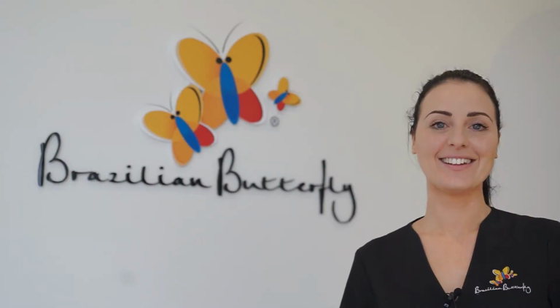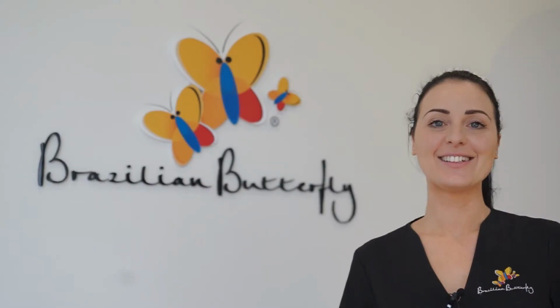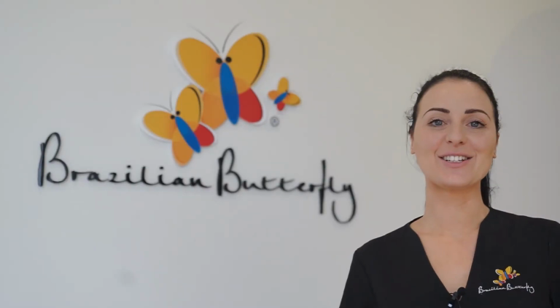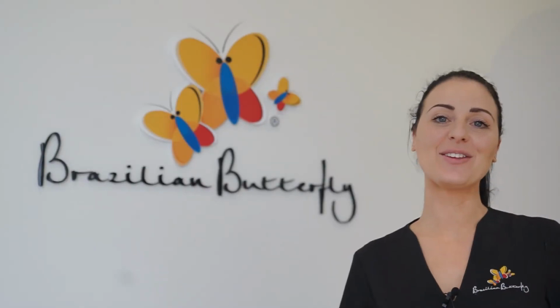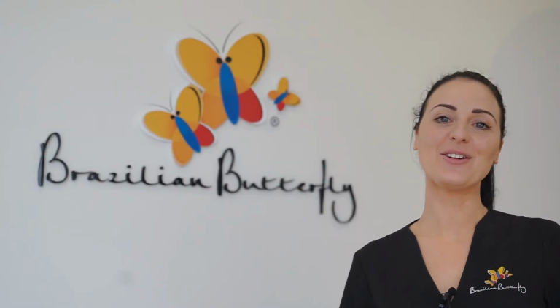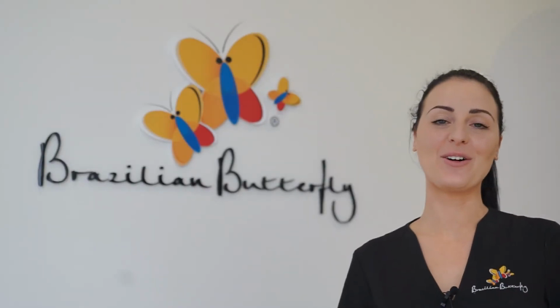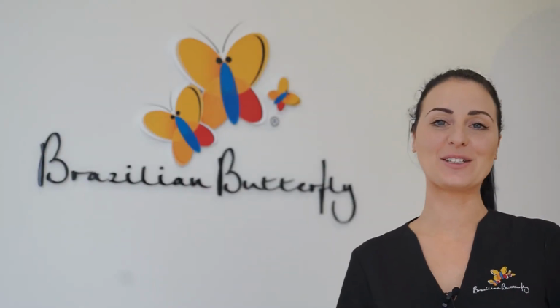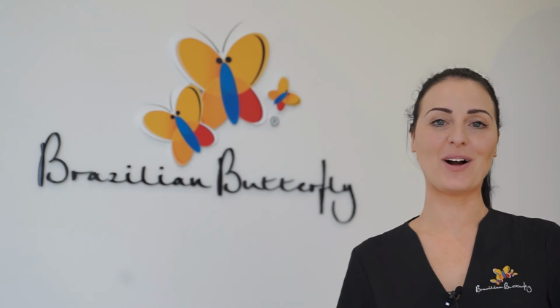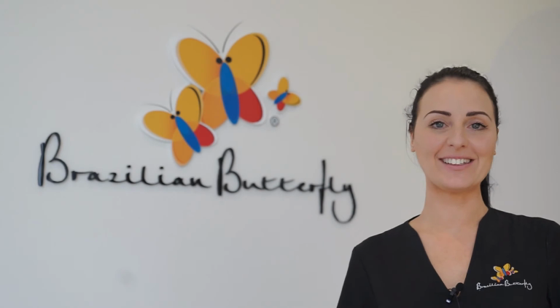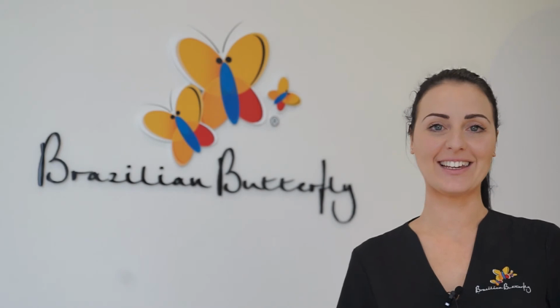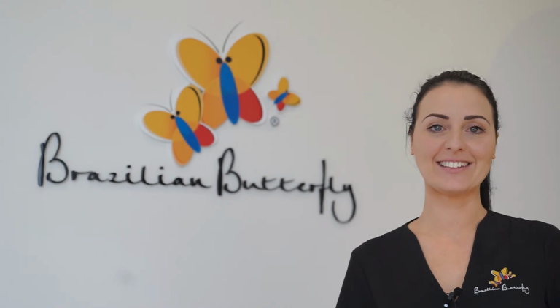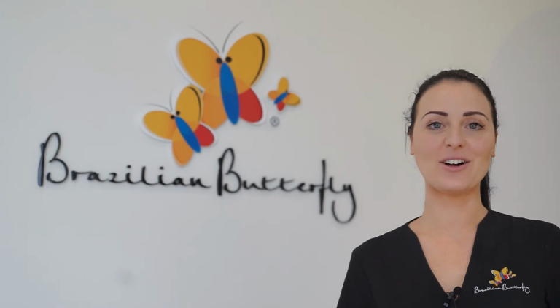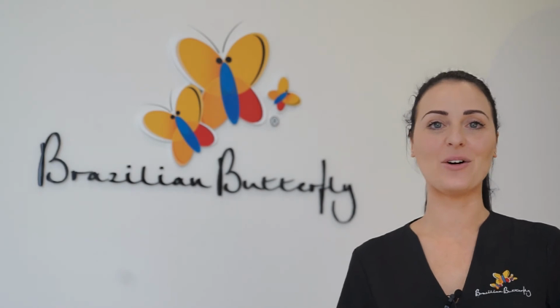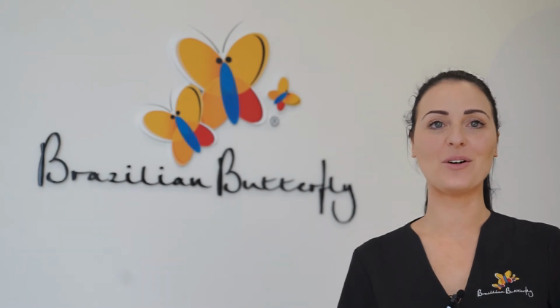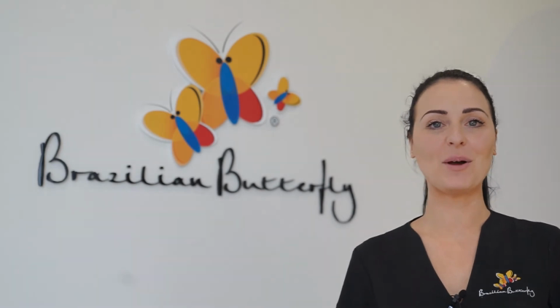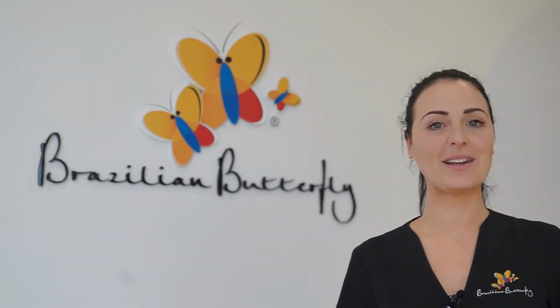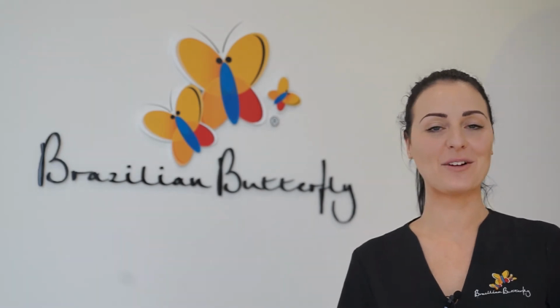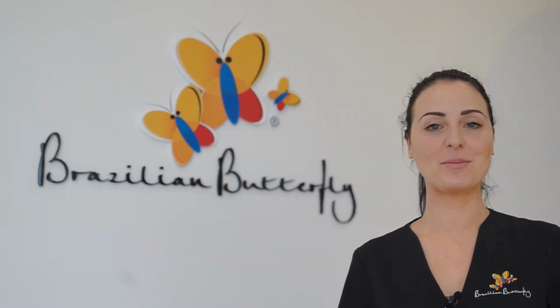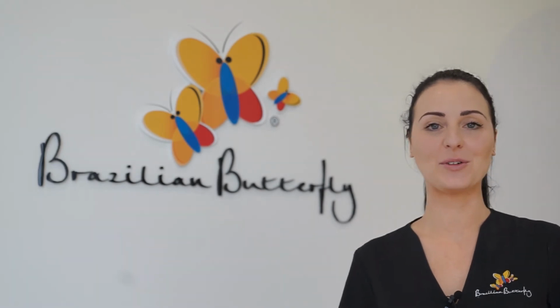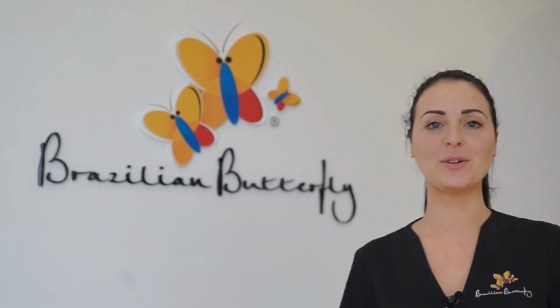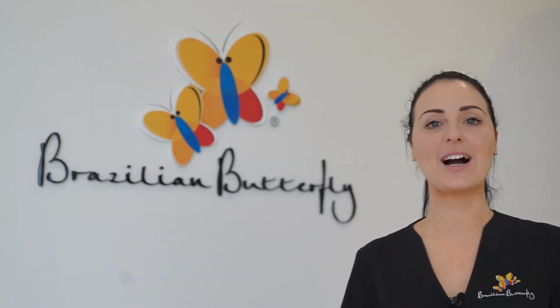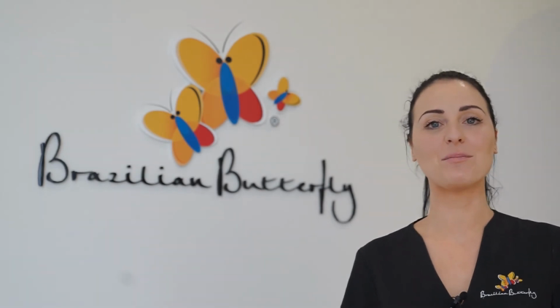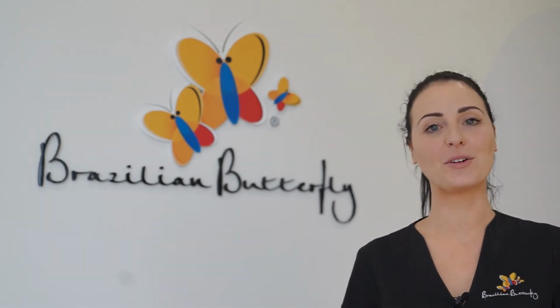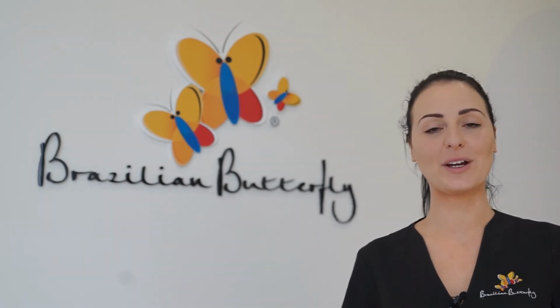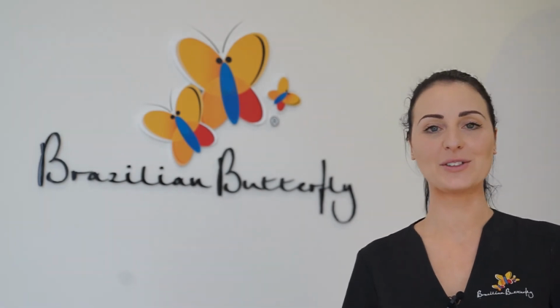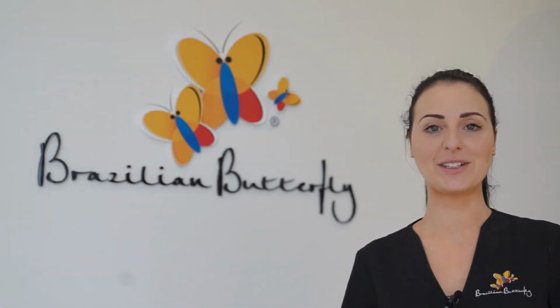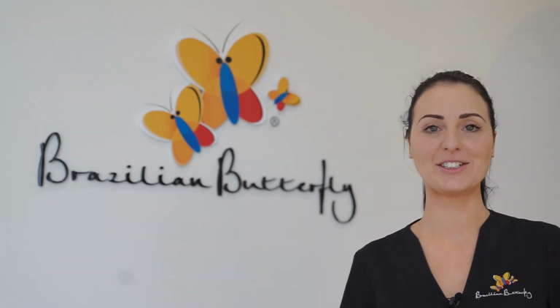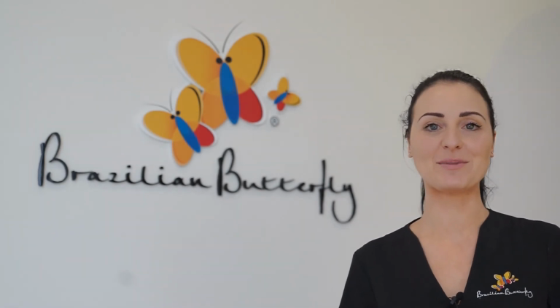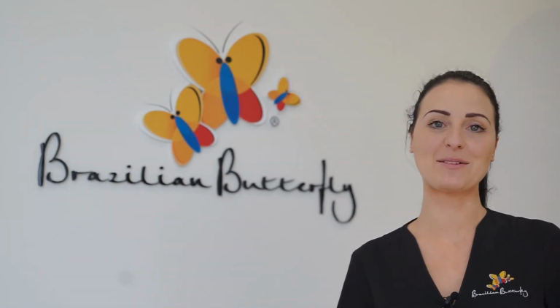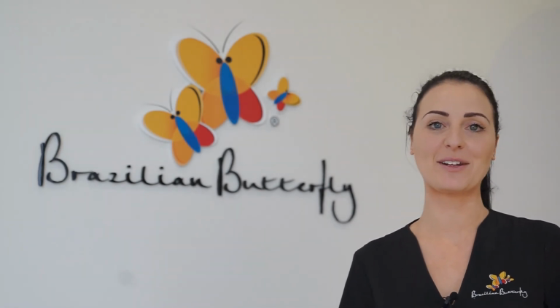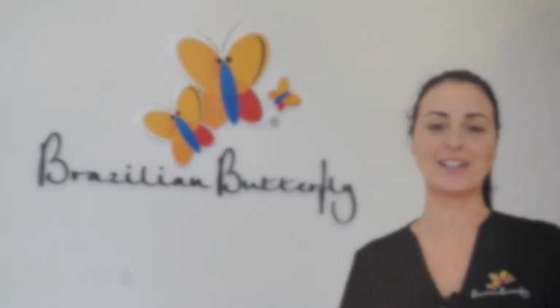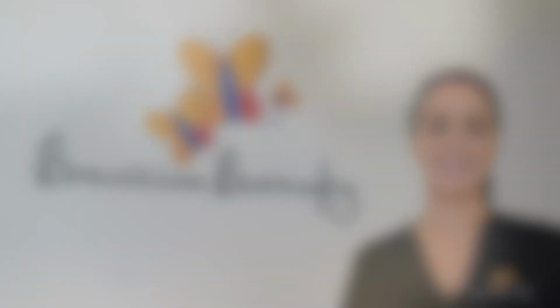So whether your goal is brighter skin or permanent hair removal, come book a free consultation at Brazilian Butterfly today.